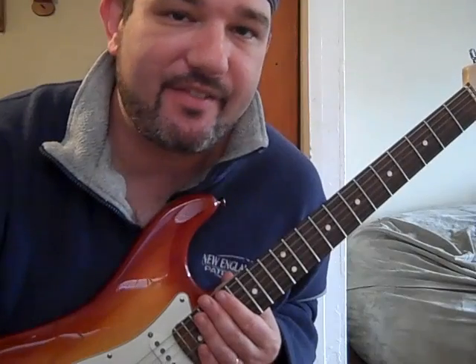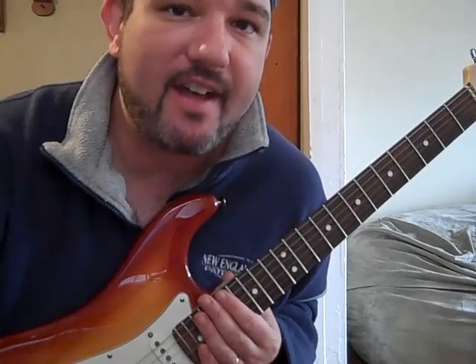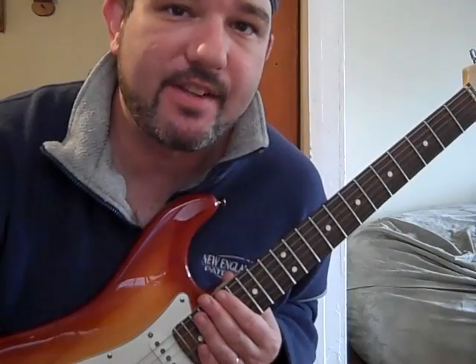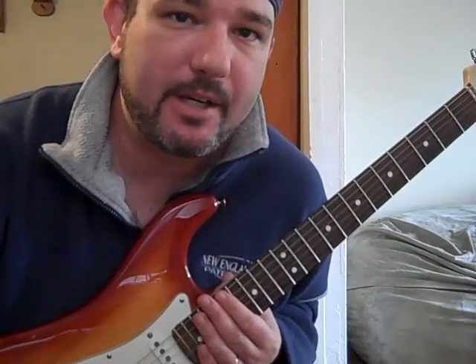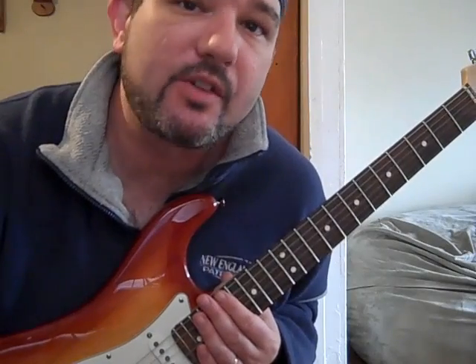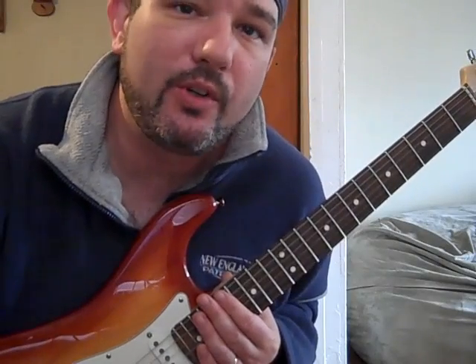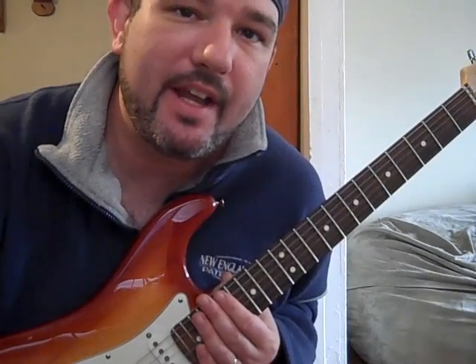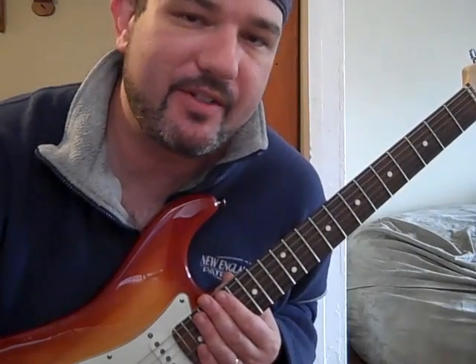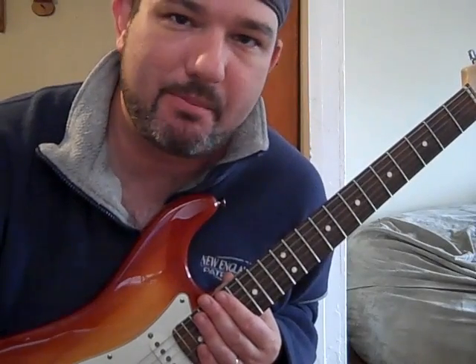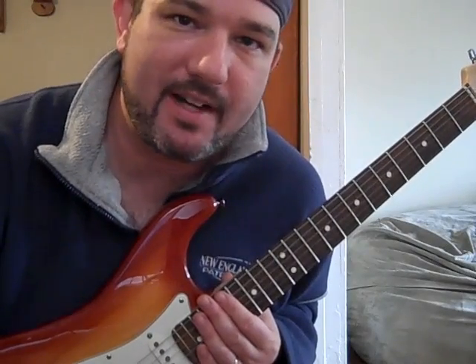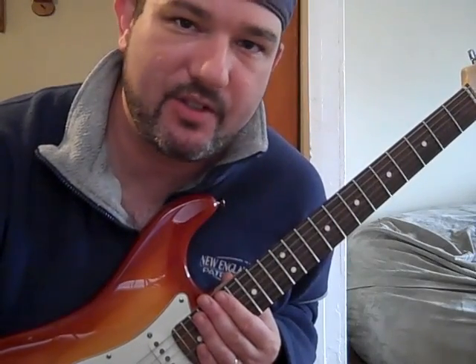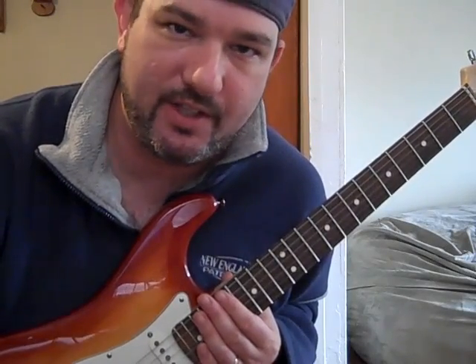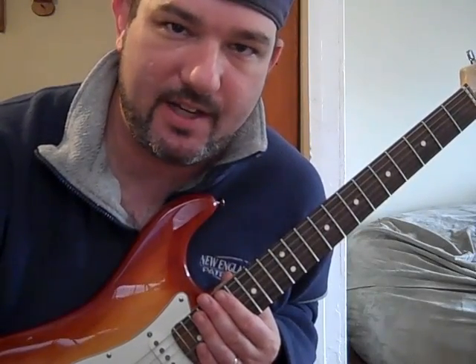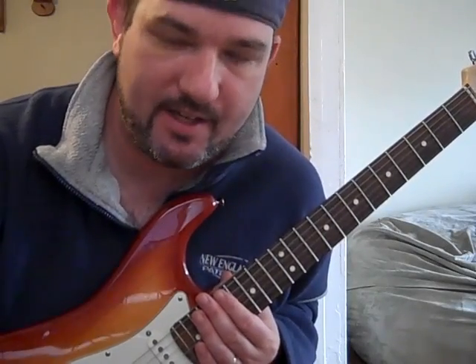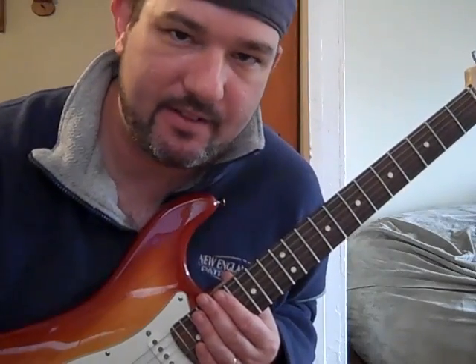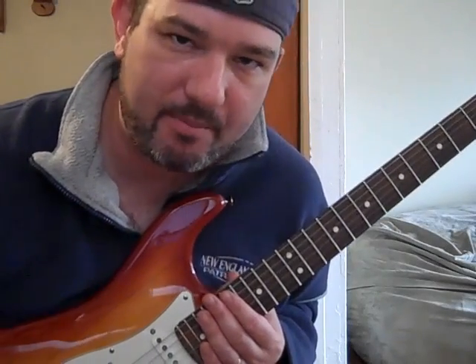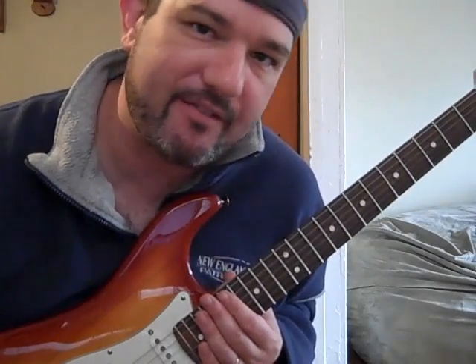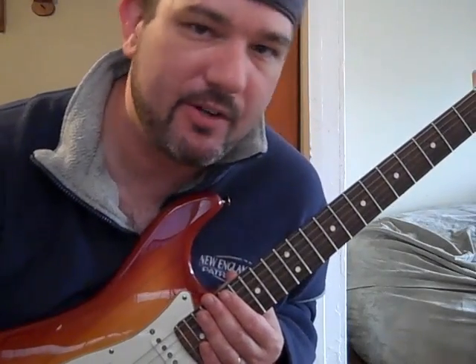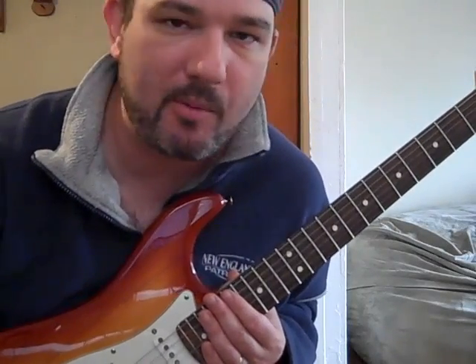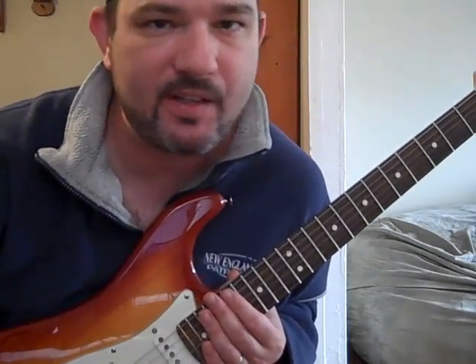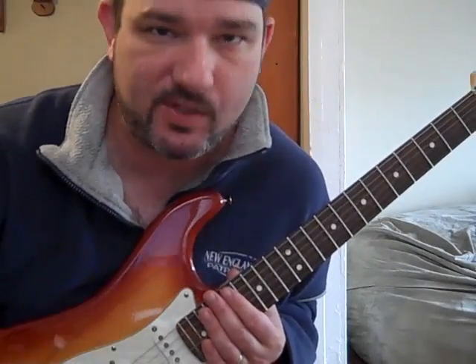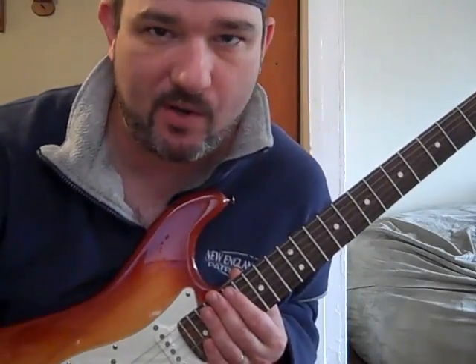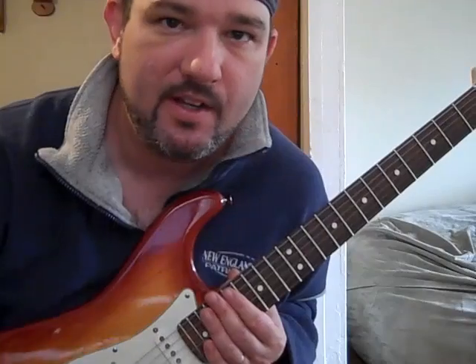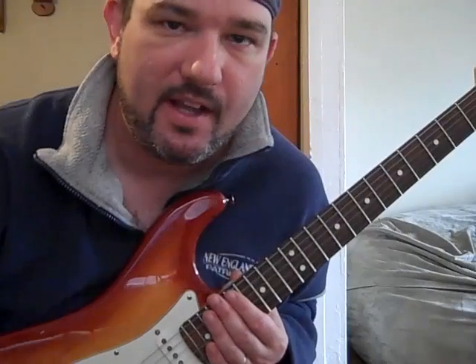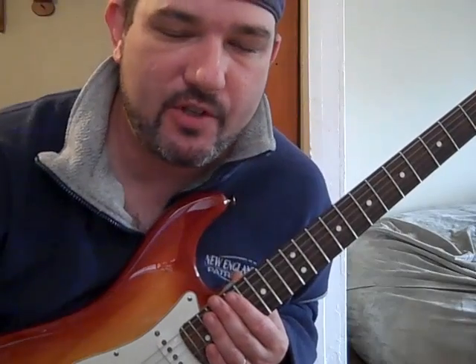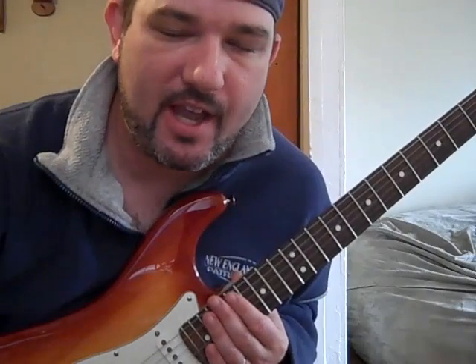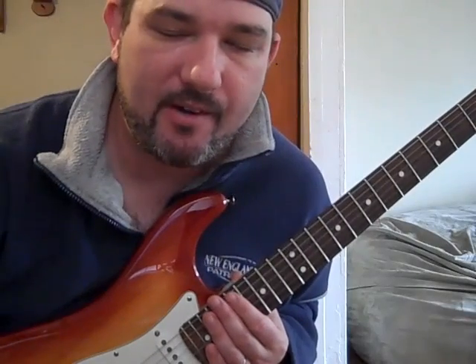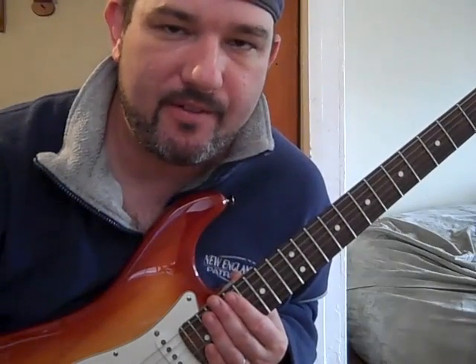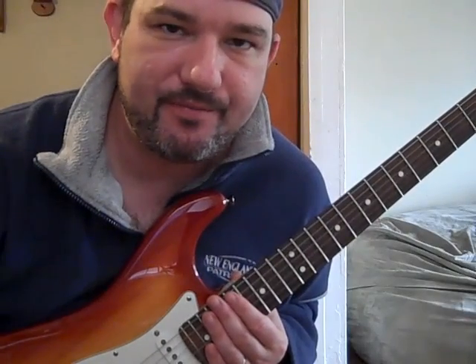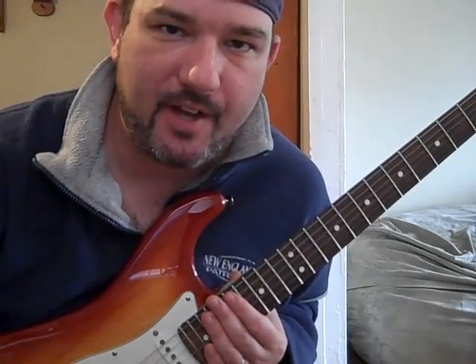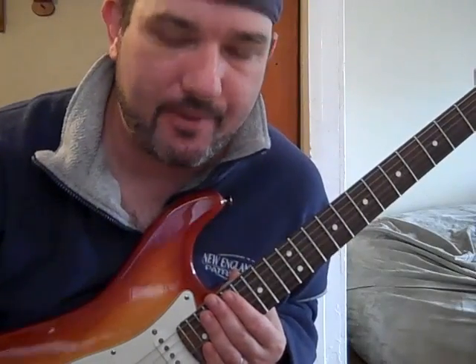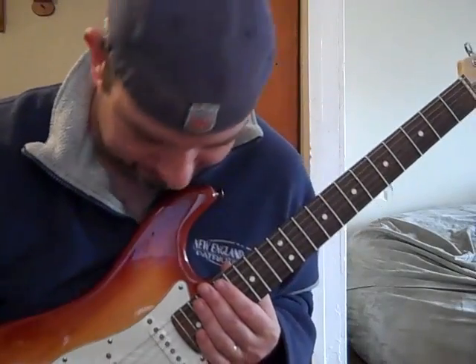It is a fast lick, but it's cool, and after some practice you'll get it. I'll play it for you normal, then slow, and show you how I do it.